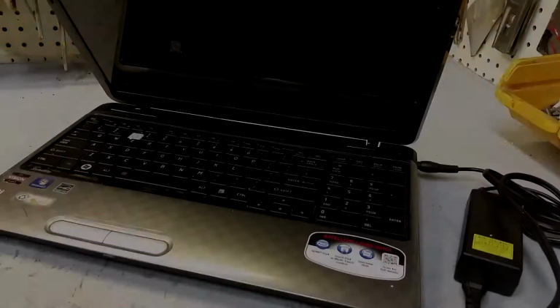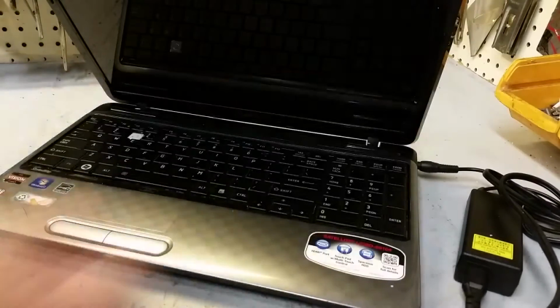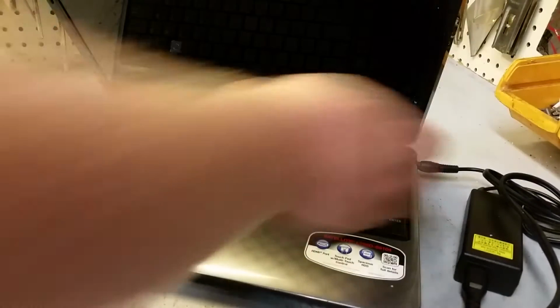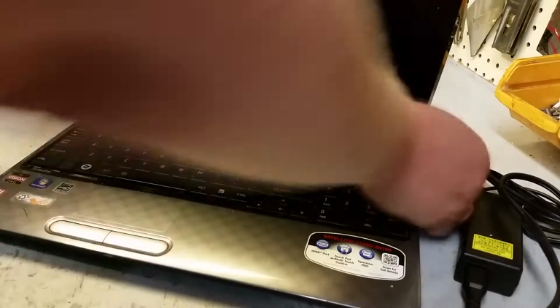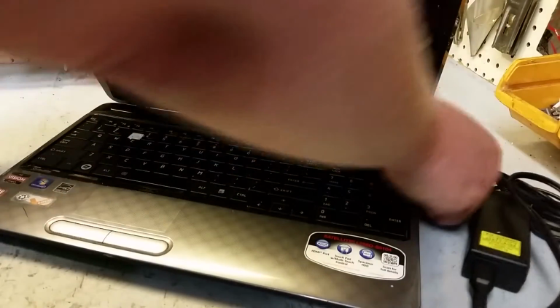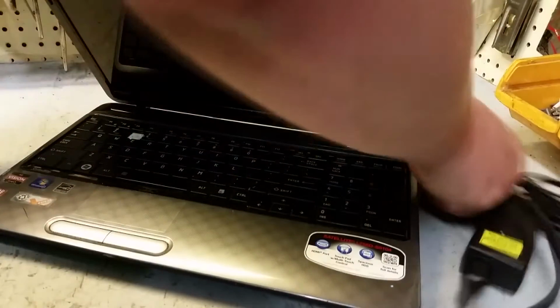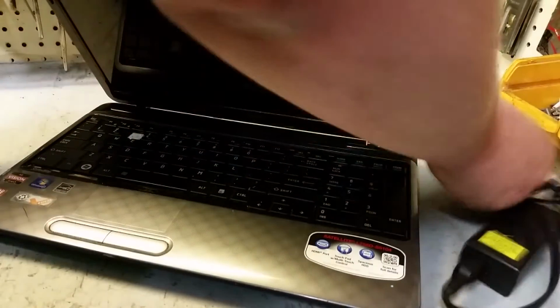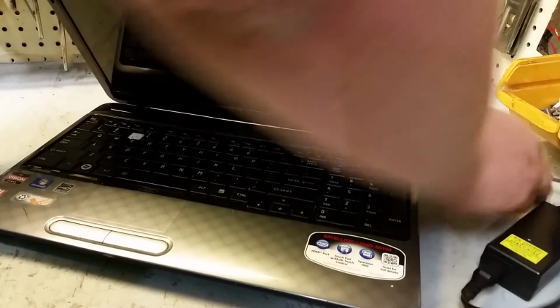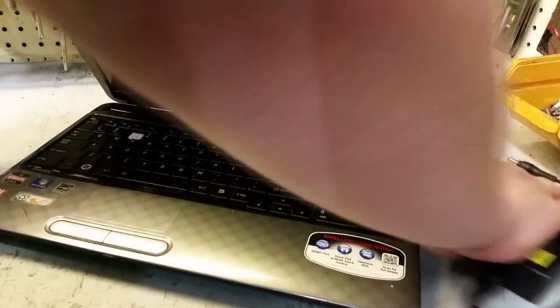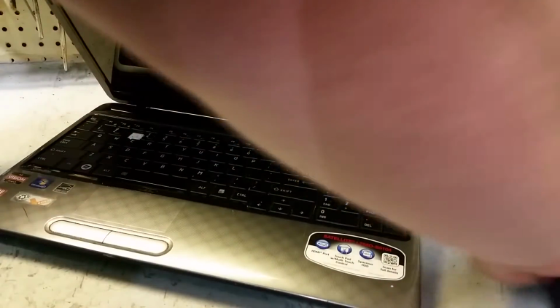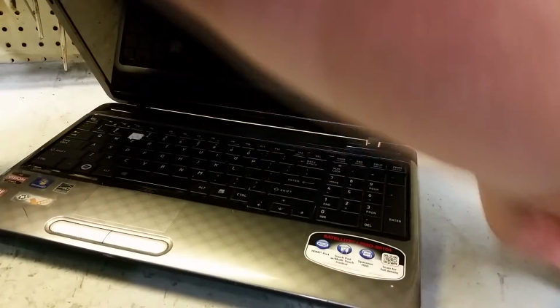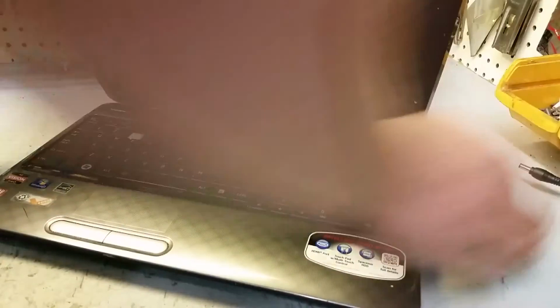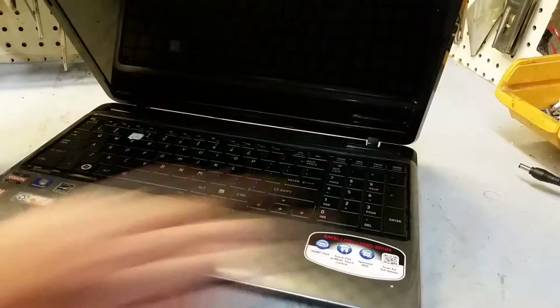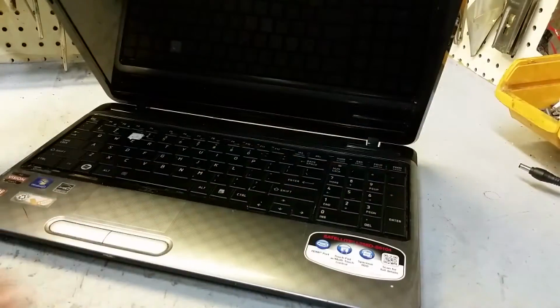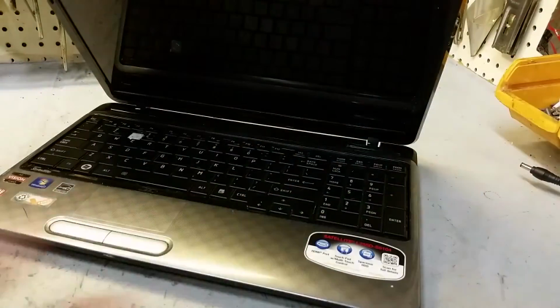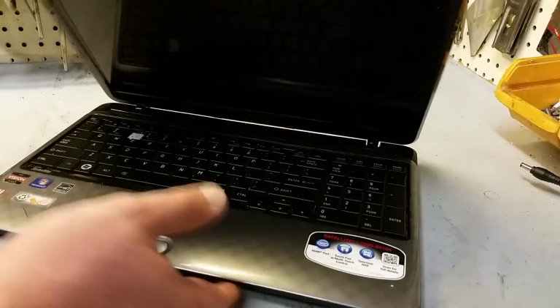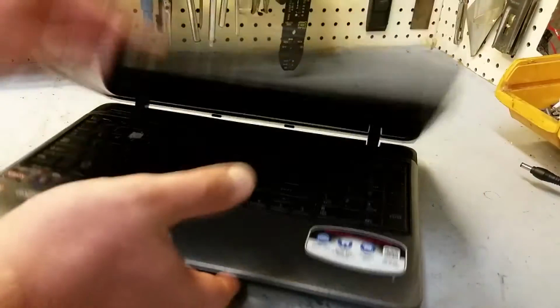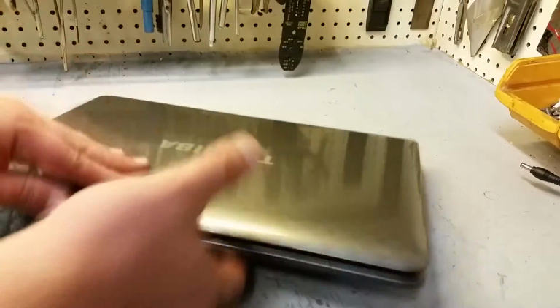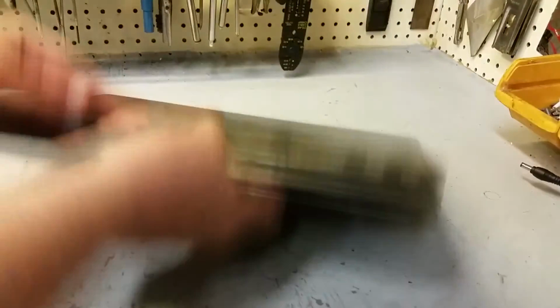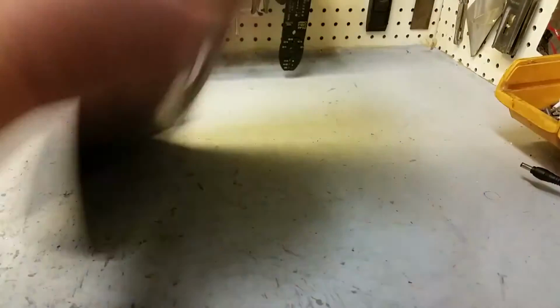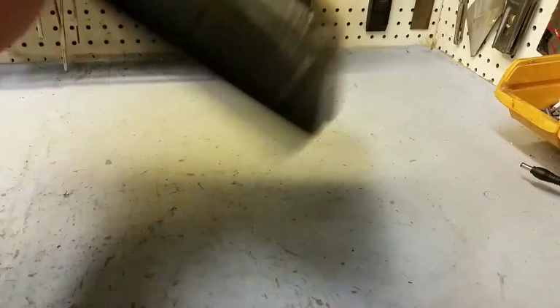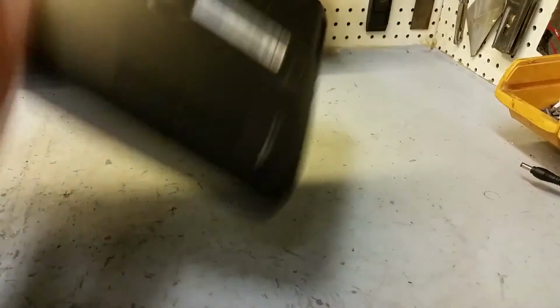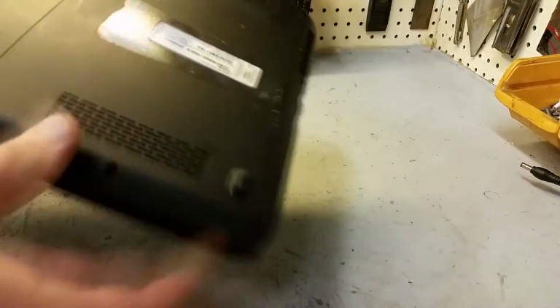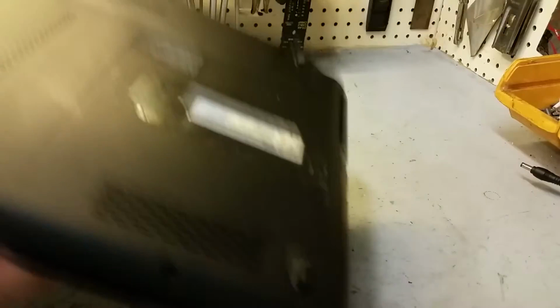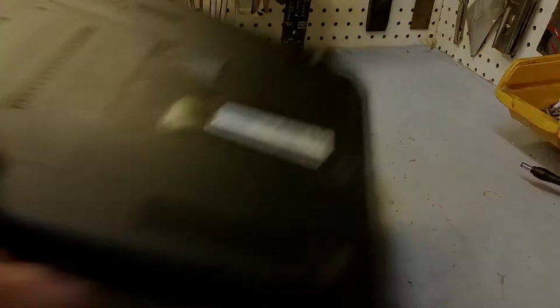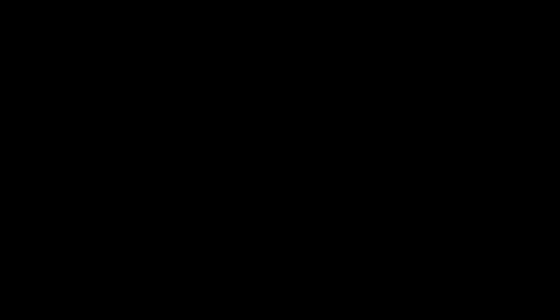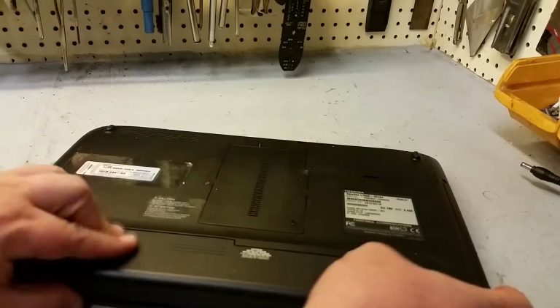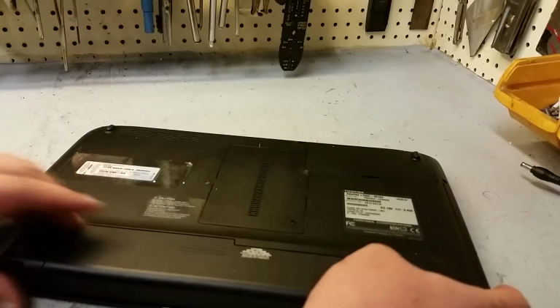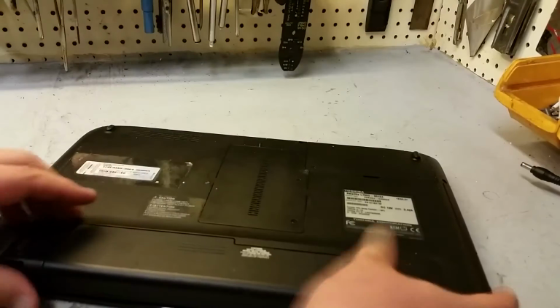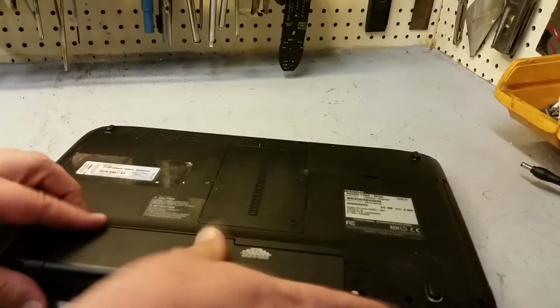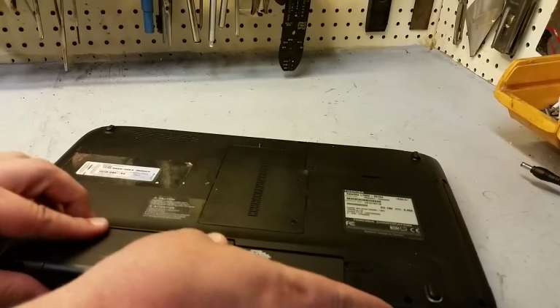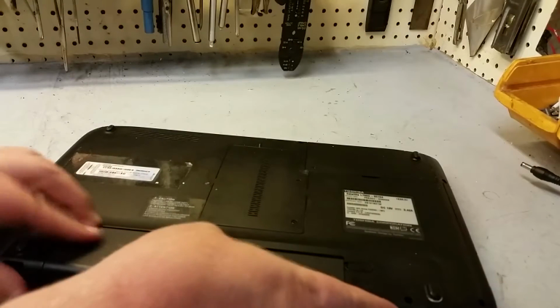First of all, you want to unplug everything that's attached to it, flip it over, and pull your battery out.